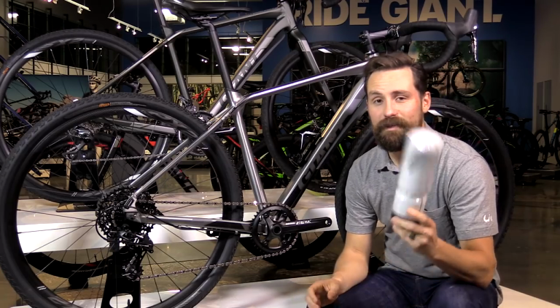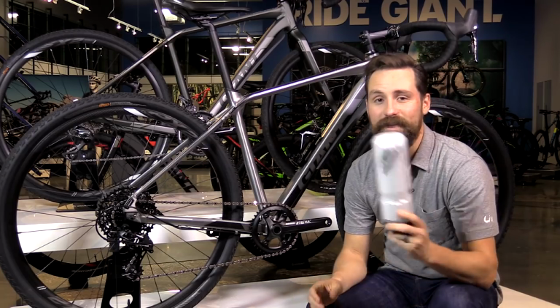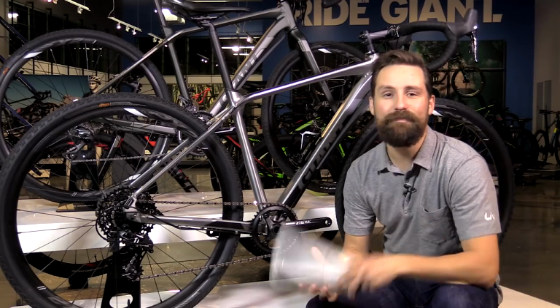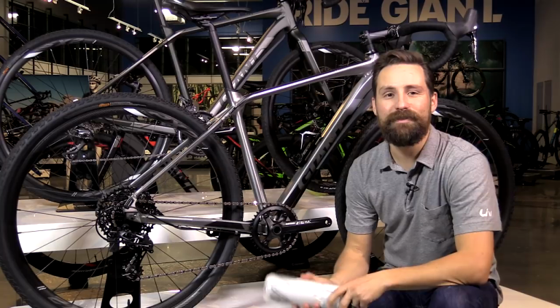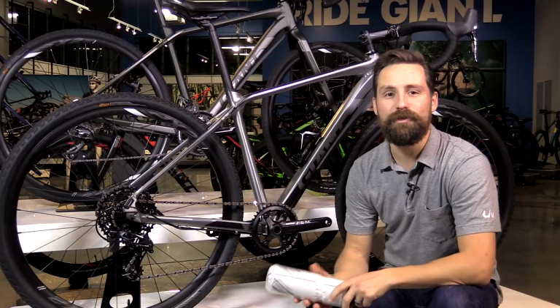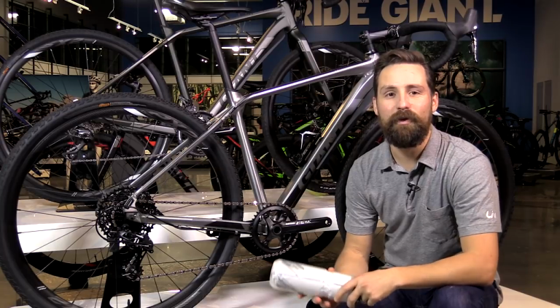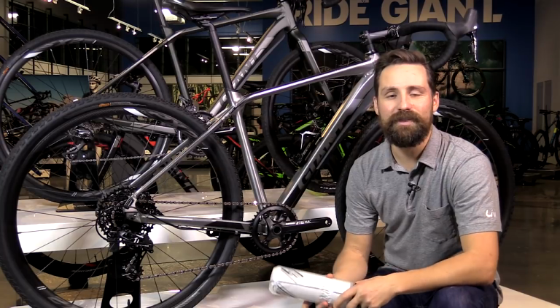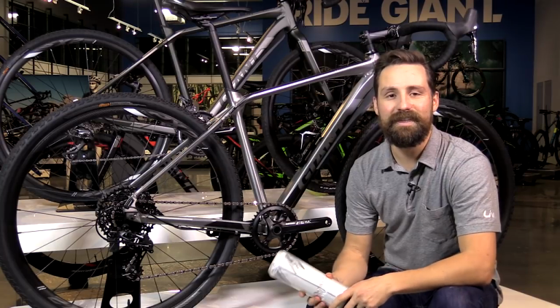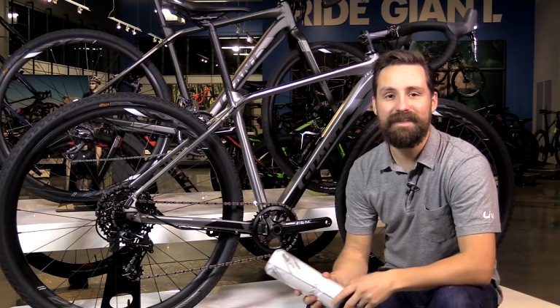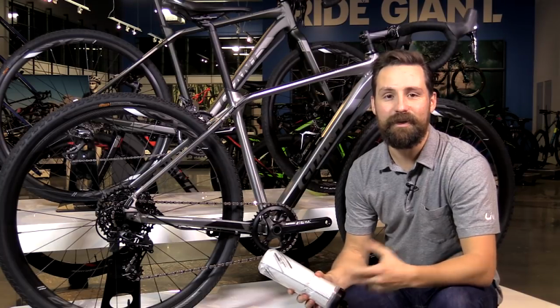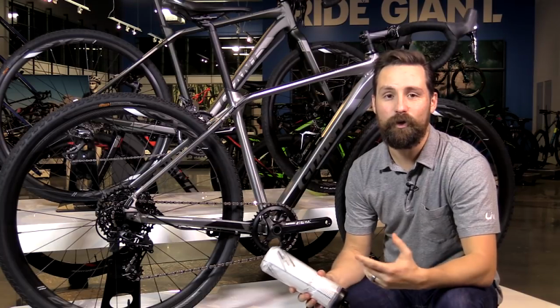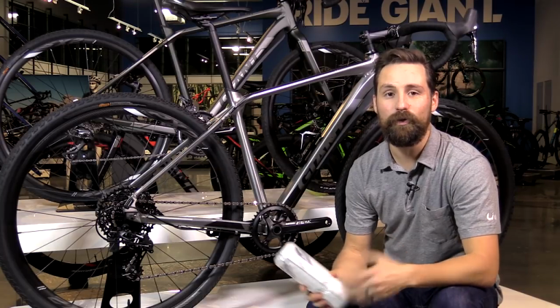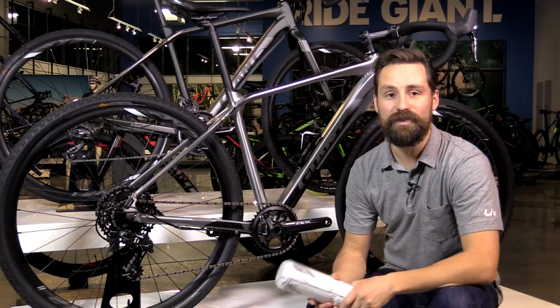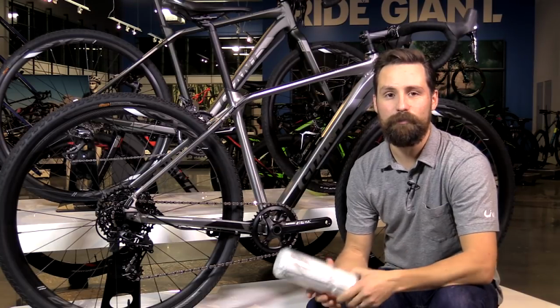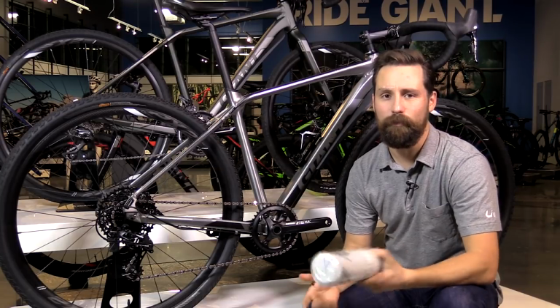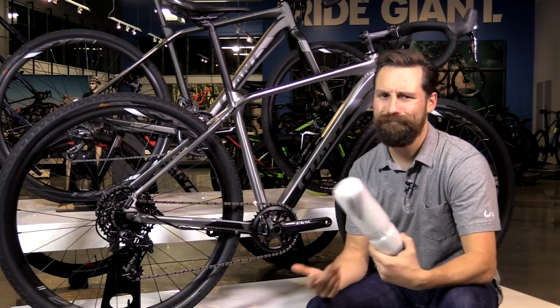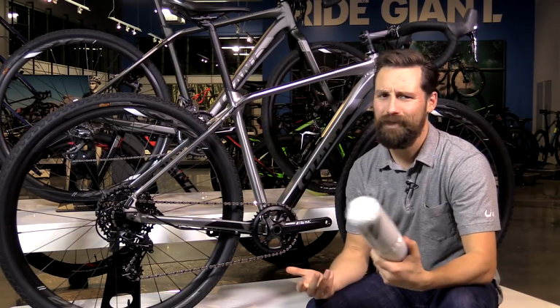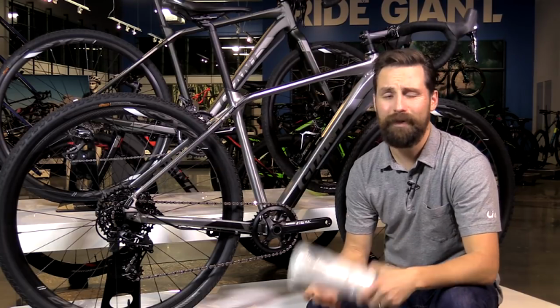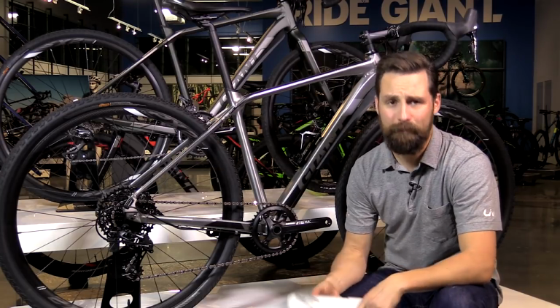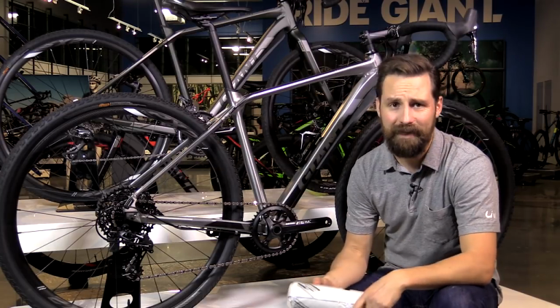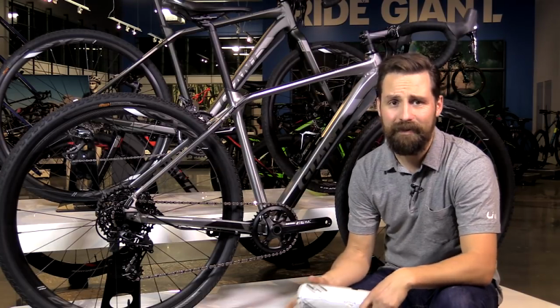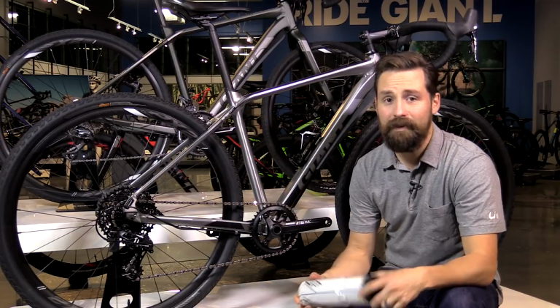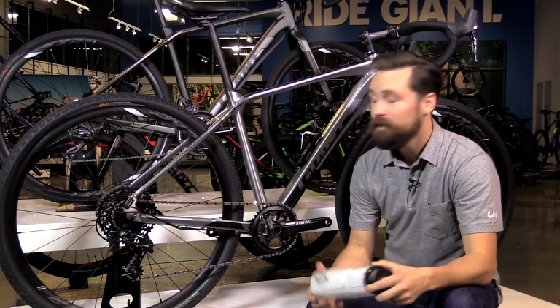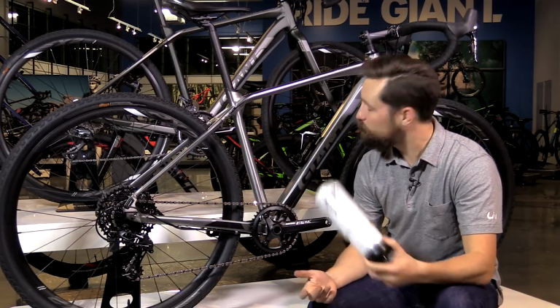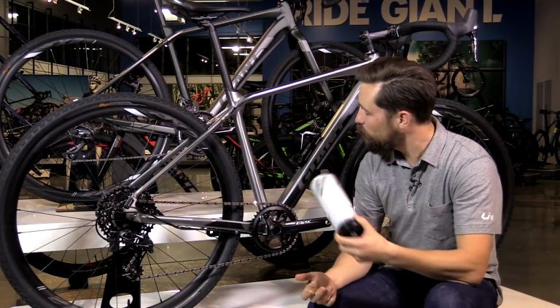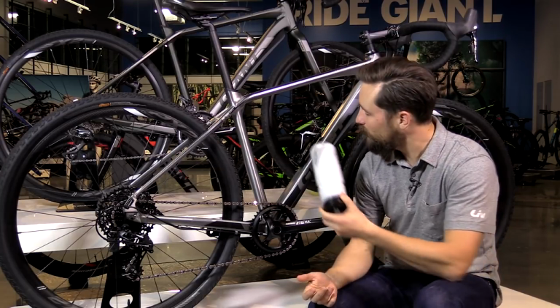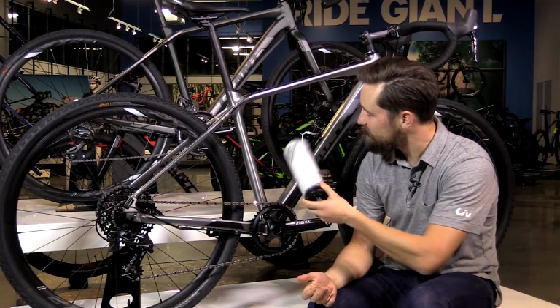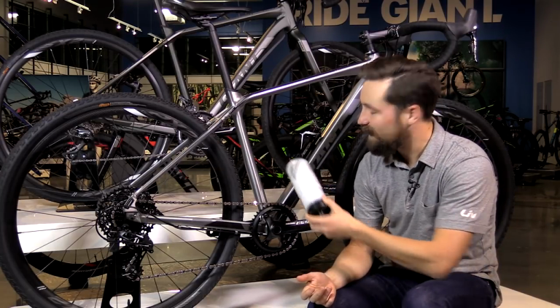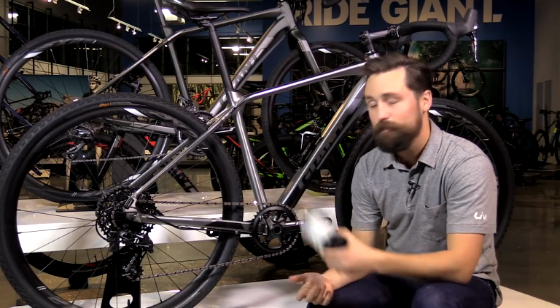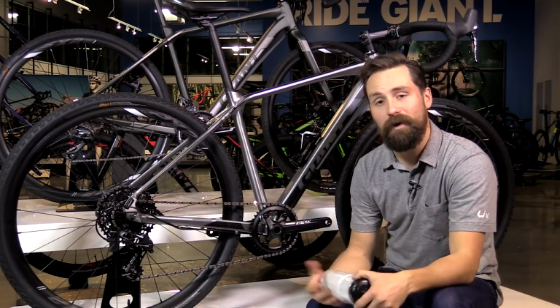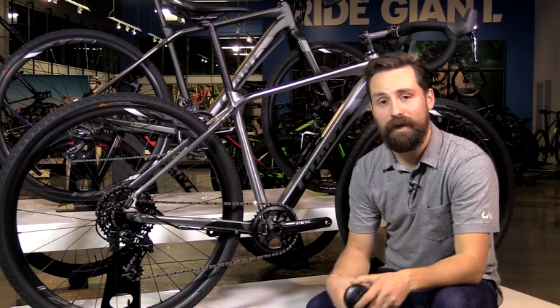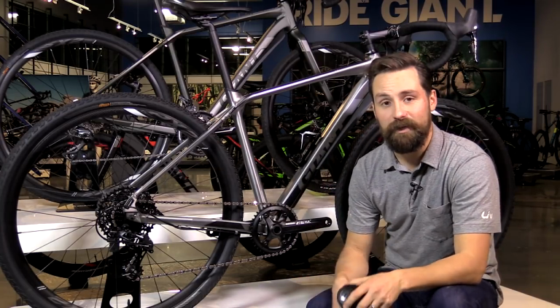Sometimes it's the smallest things that are cool and simple. You know, like me. The ProWay Stash Bottle Cage.